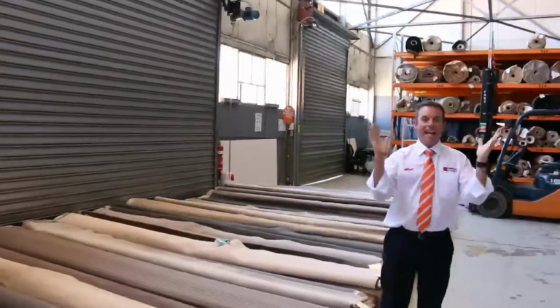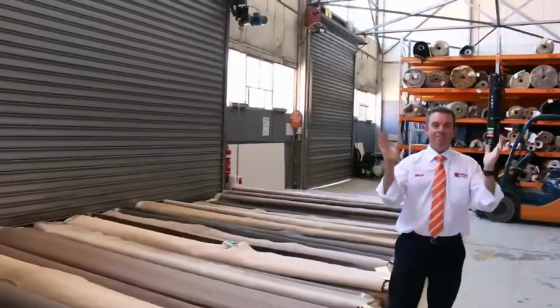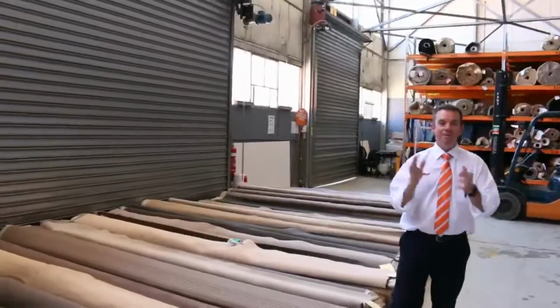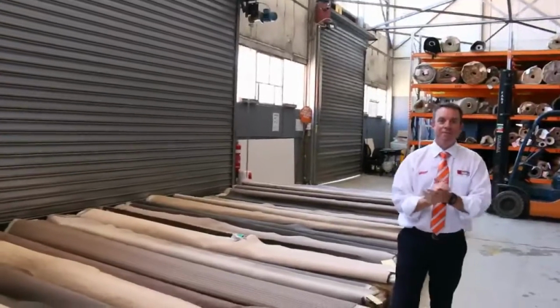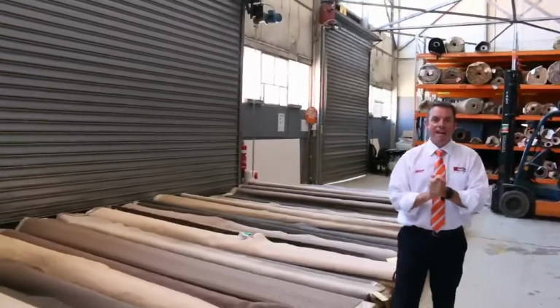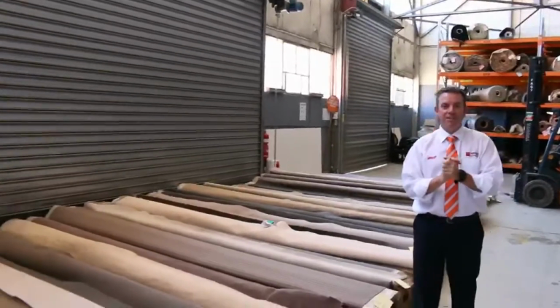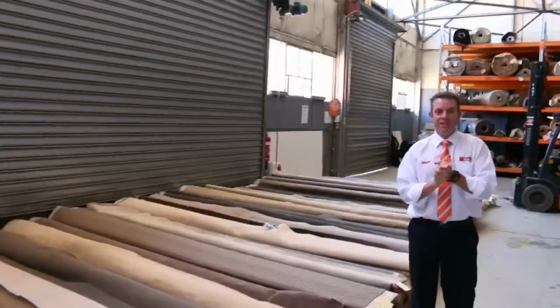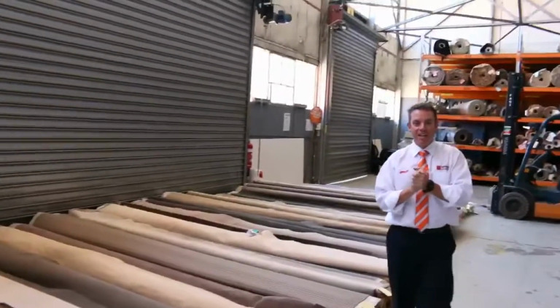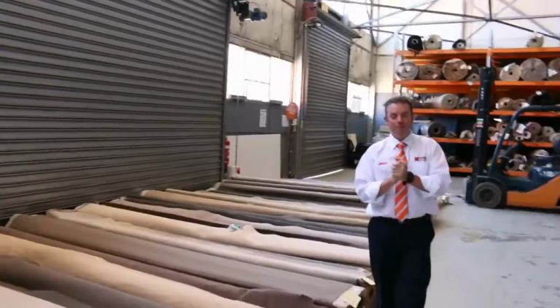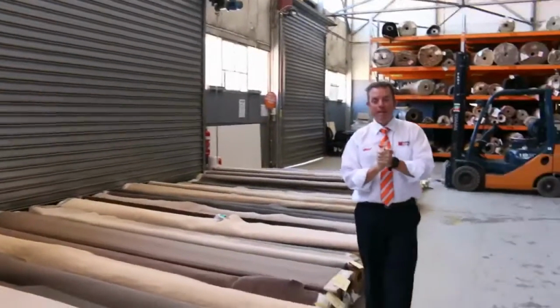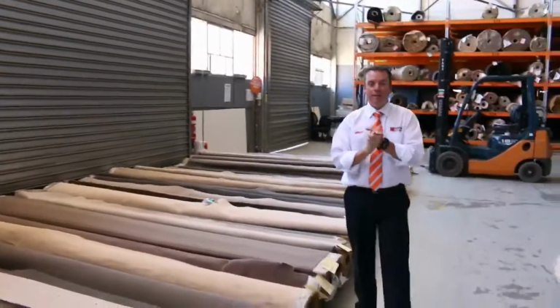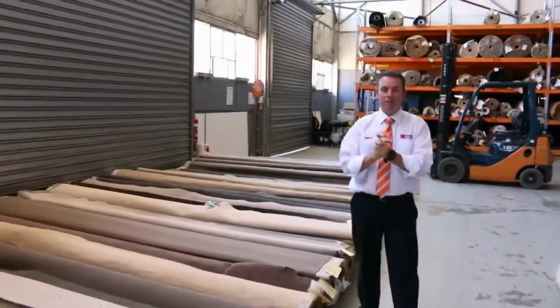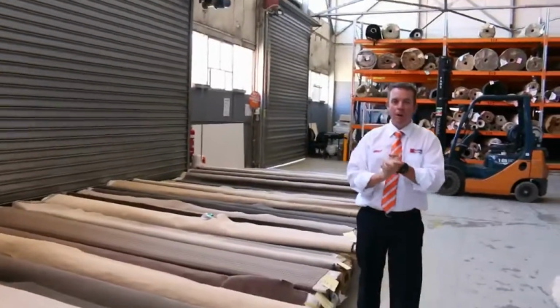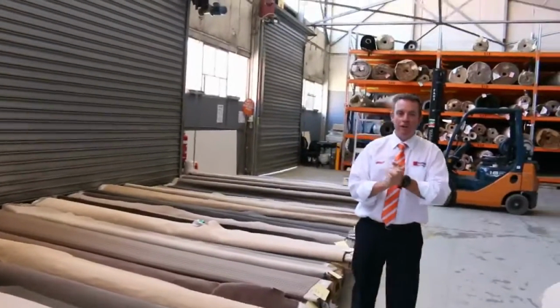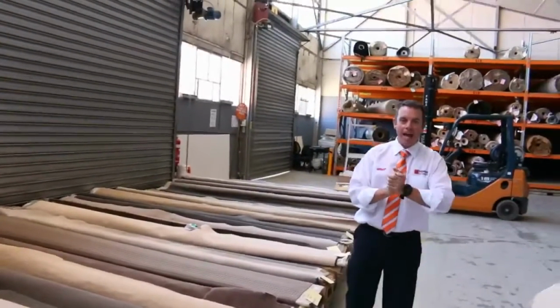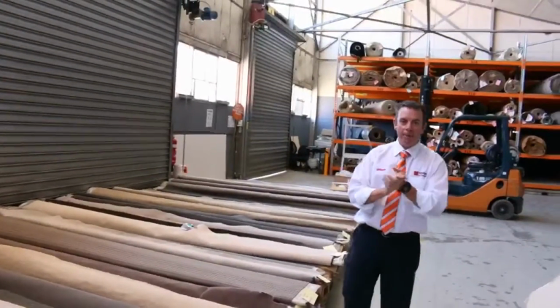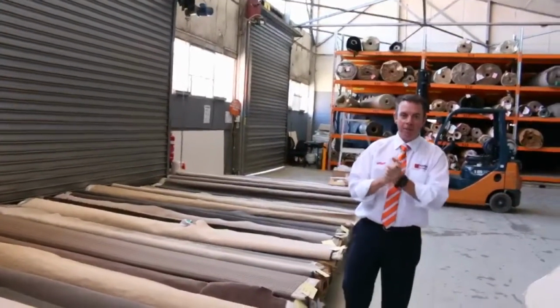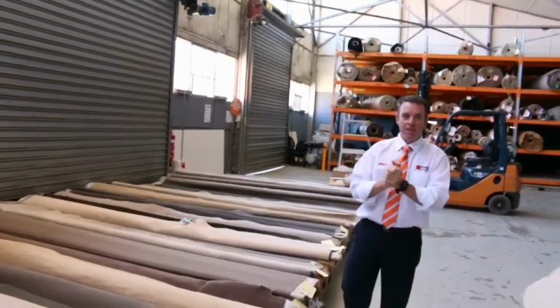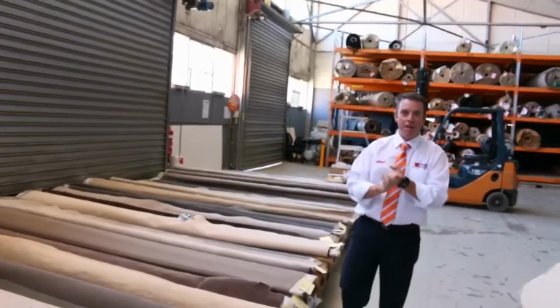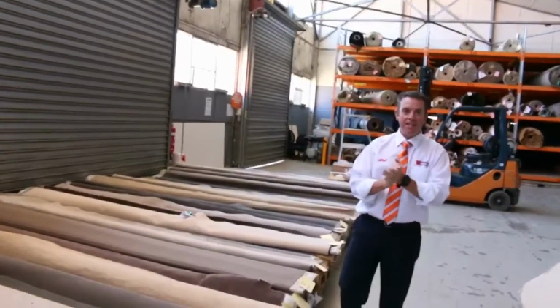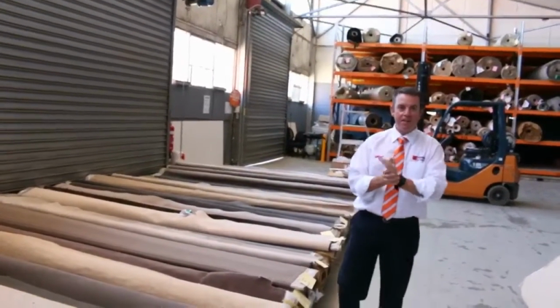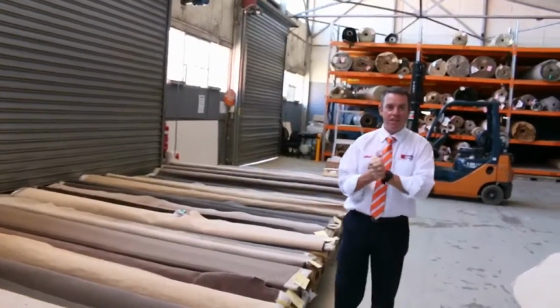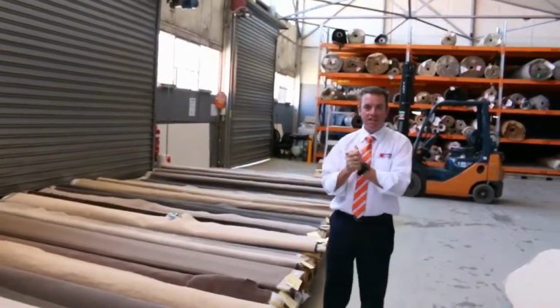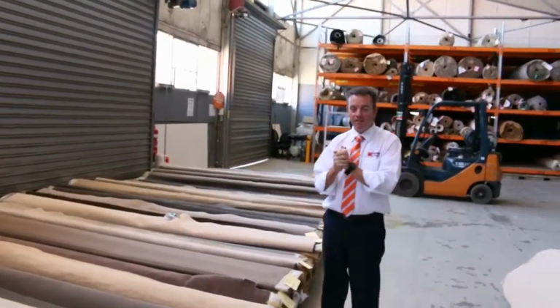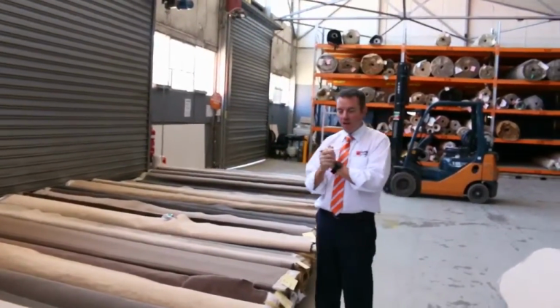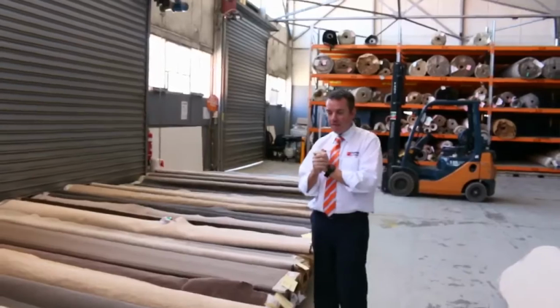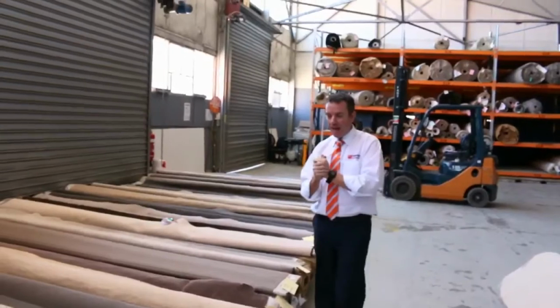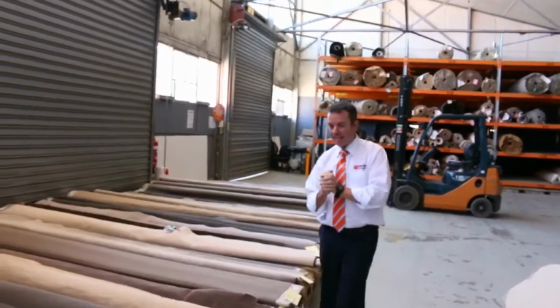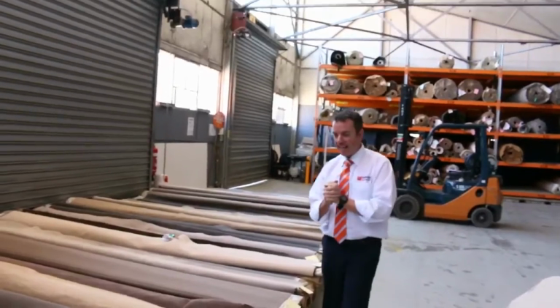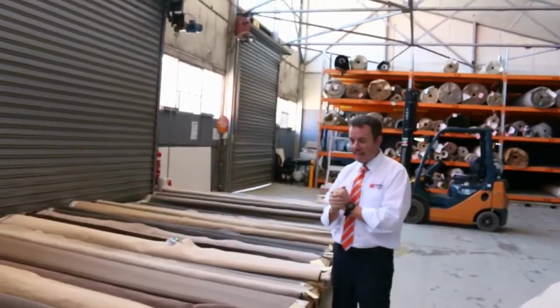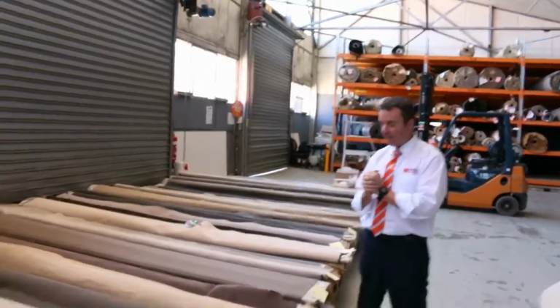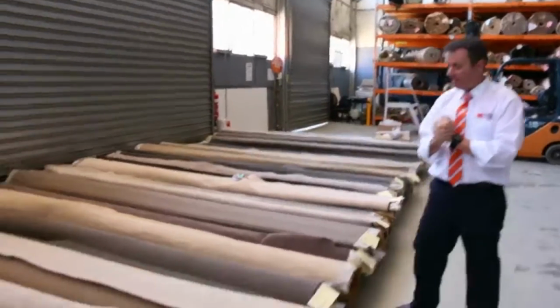G'day, I'm John from Fowls Auction Sales. I'm here to preview tomorrow's carpet auction. It's Wednesday the 30th of November at 10 a.m.